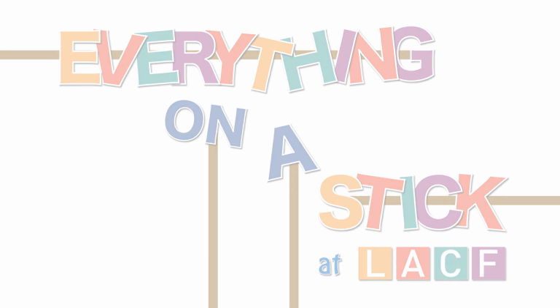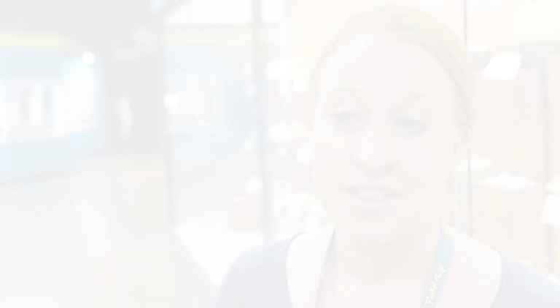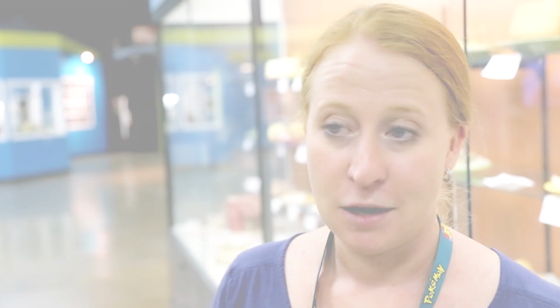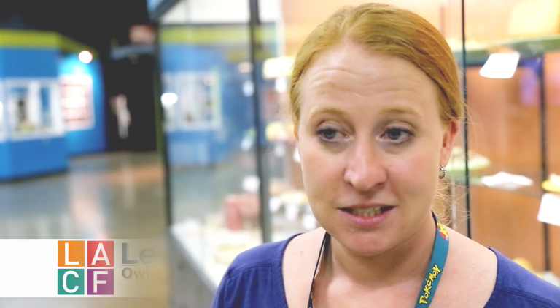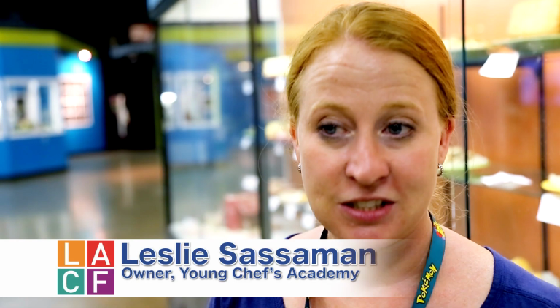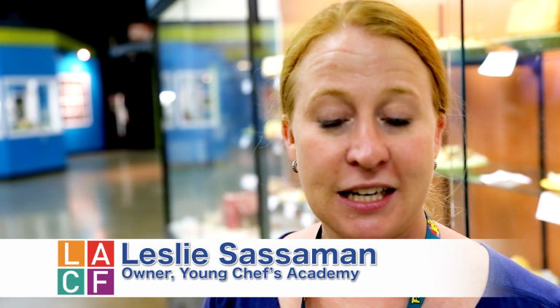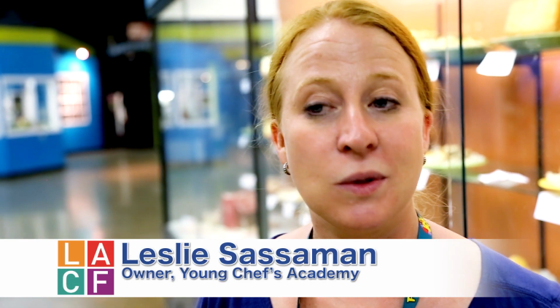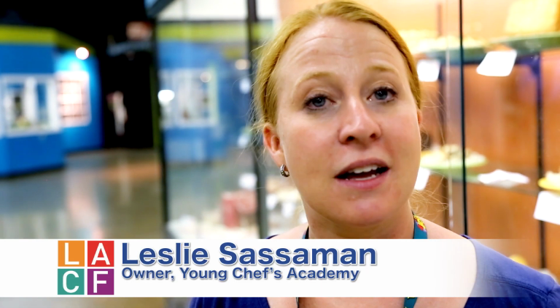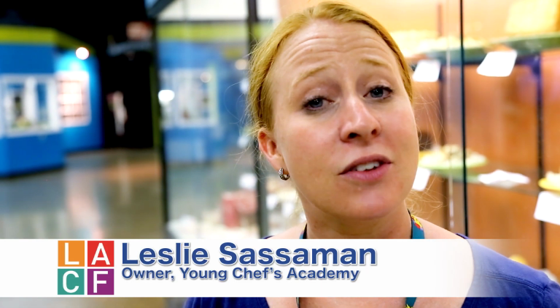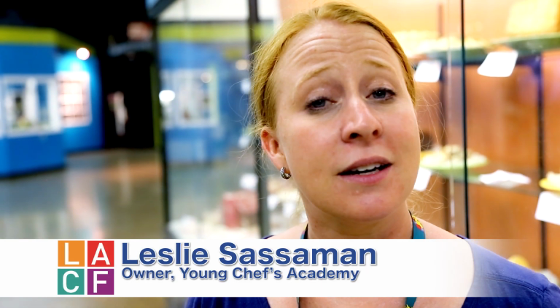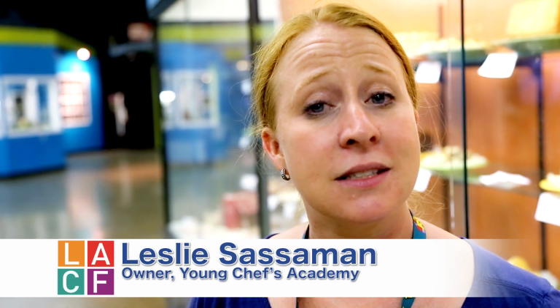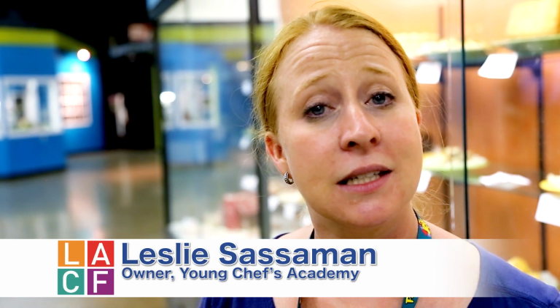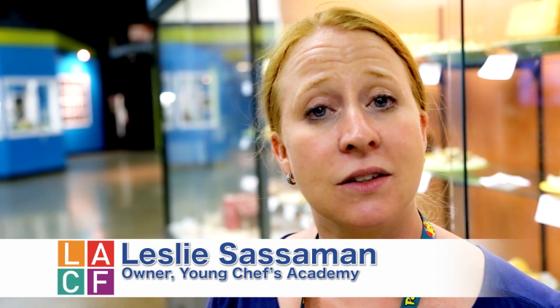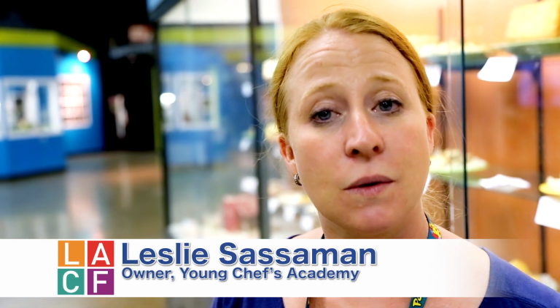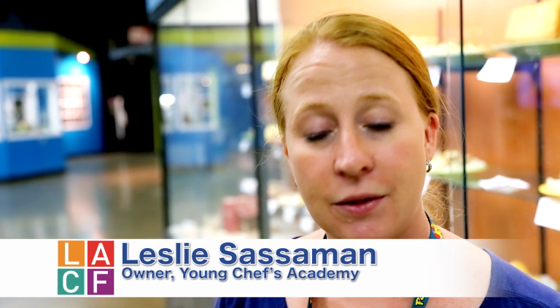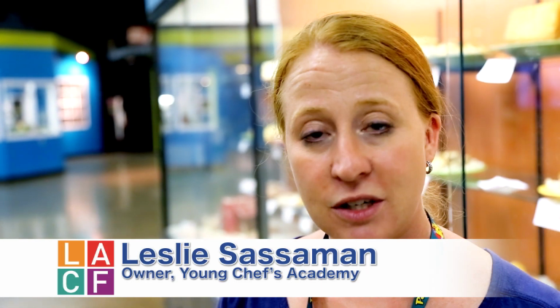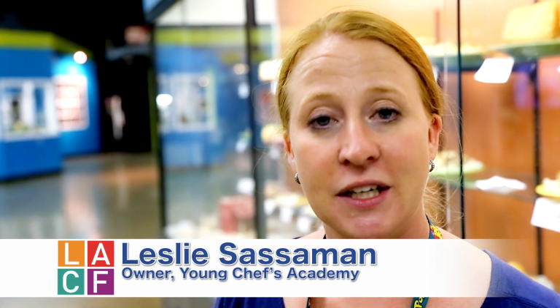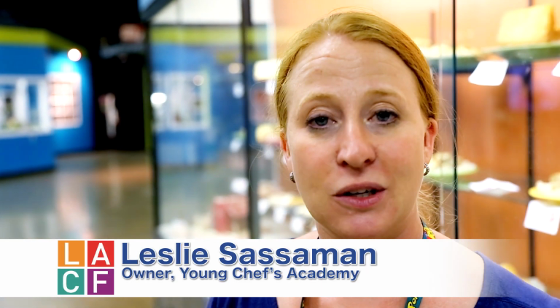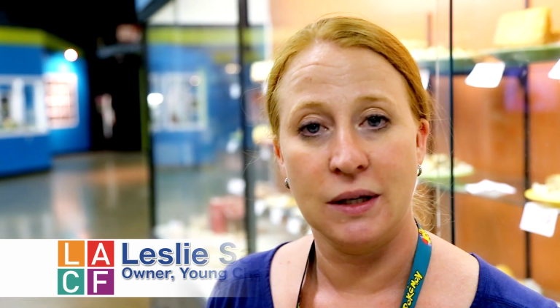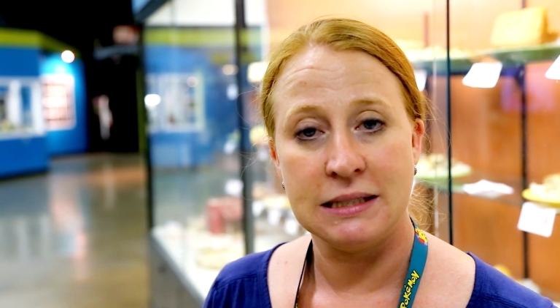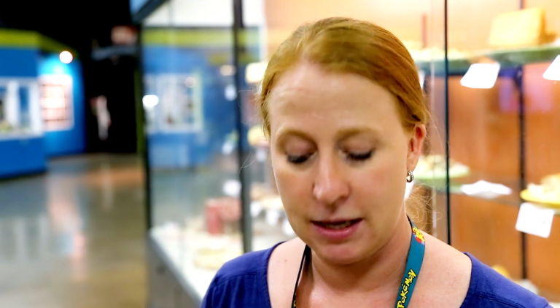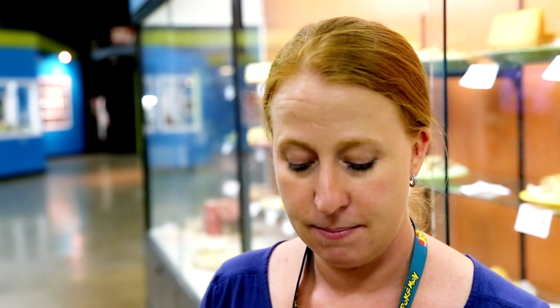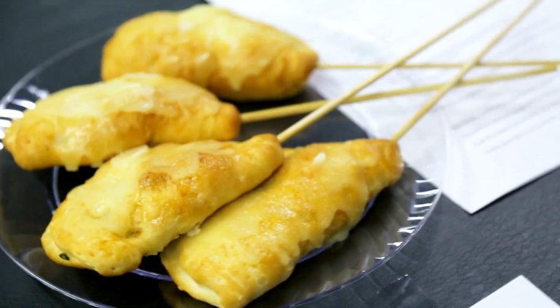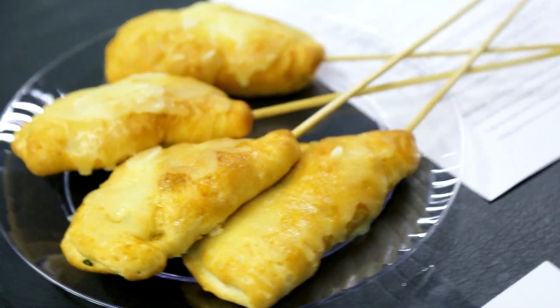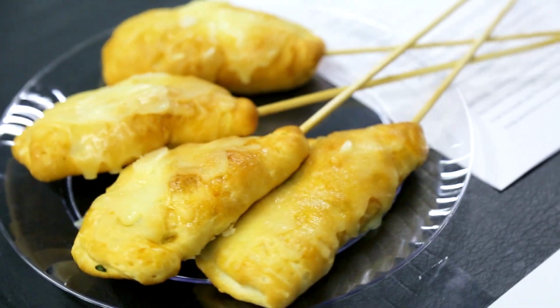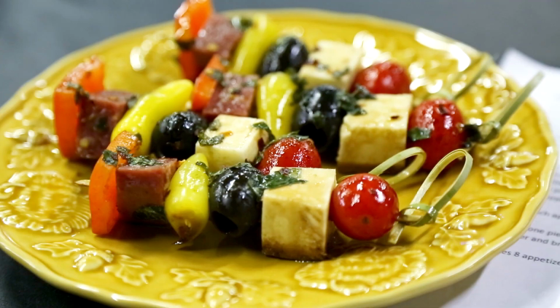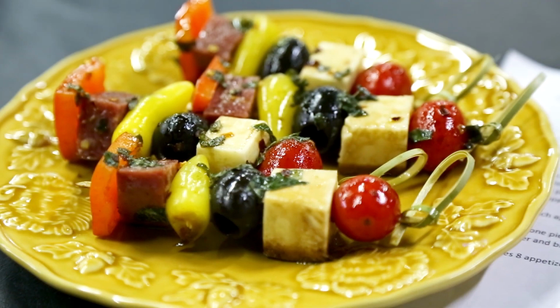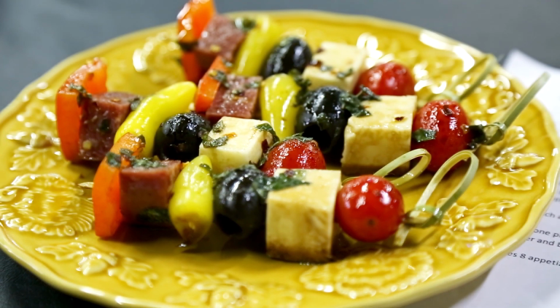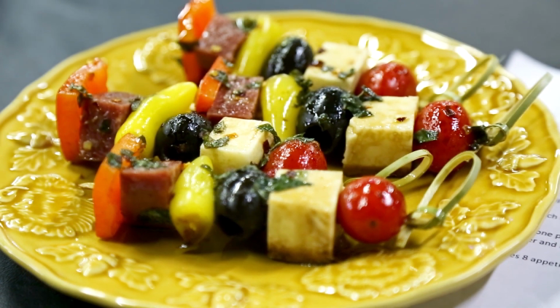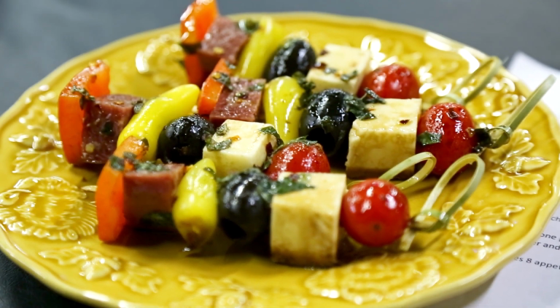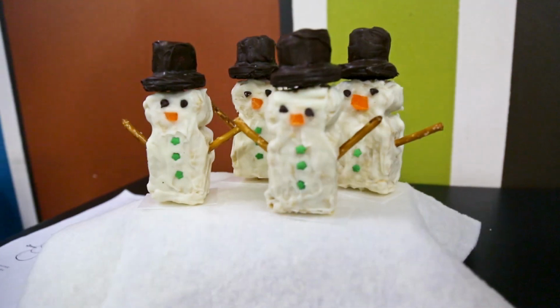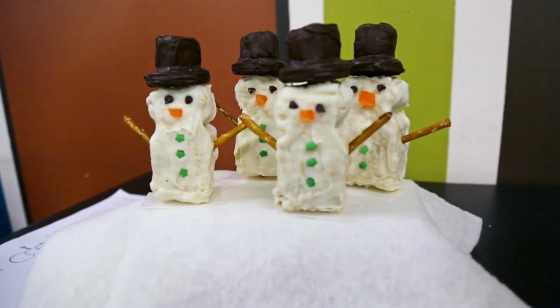The competition today was everything on a stick. We had three different categories: main dish, appetizers, and desserts.